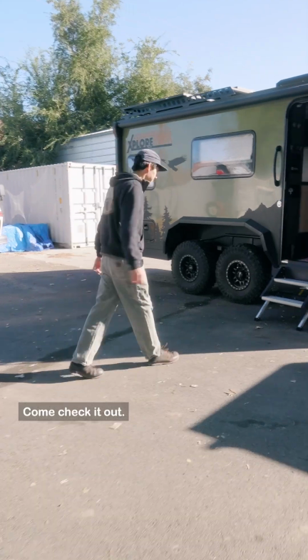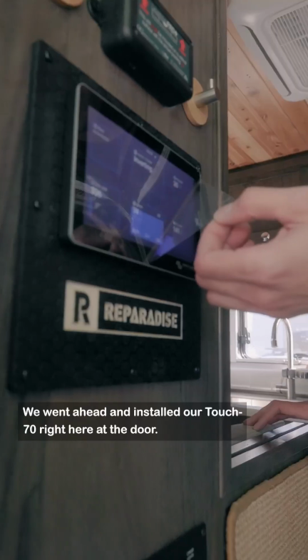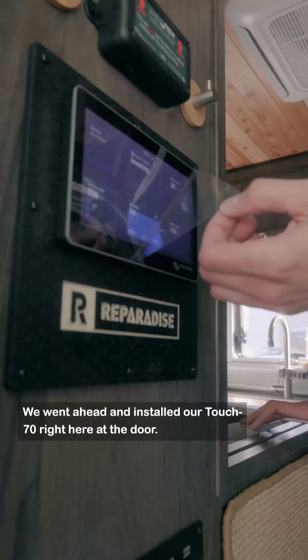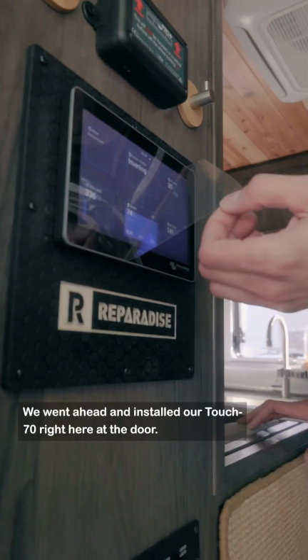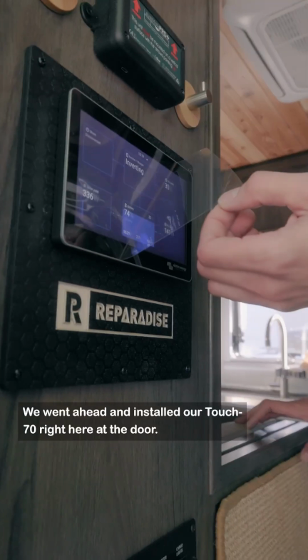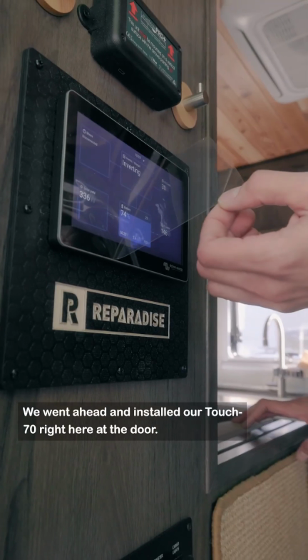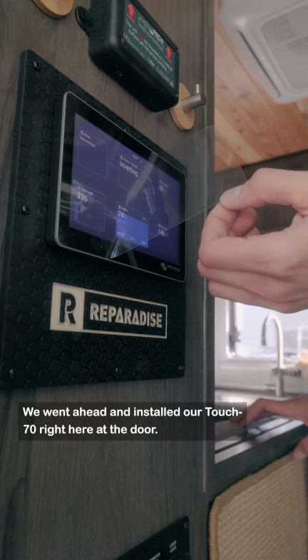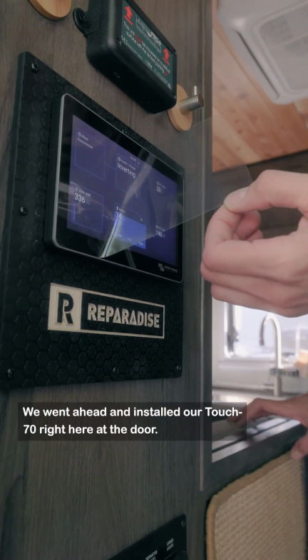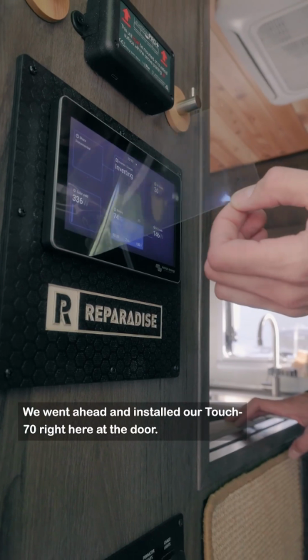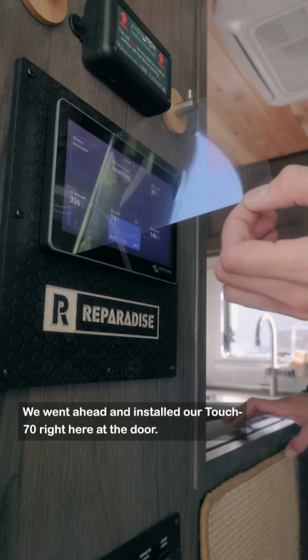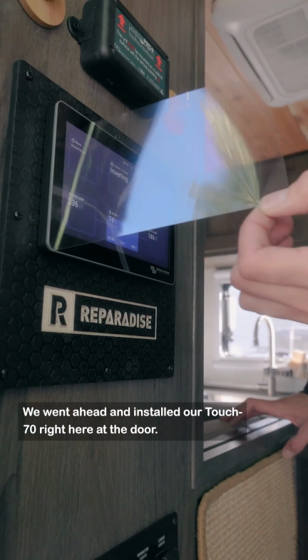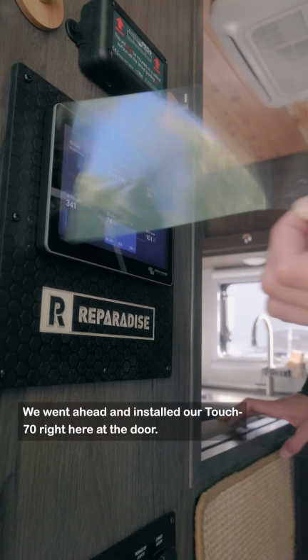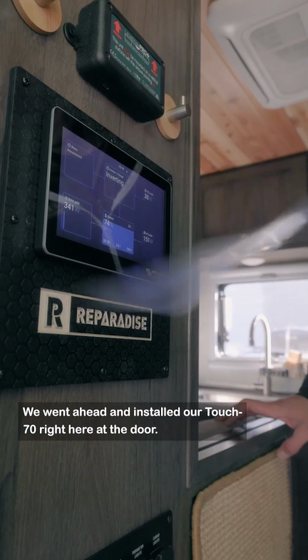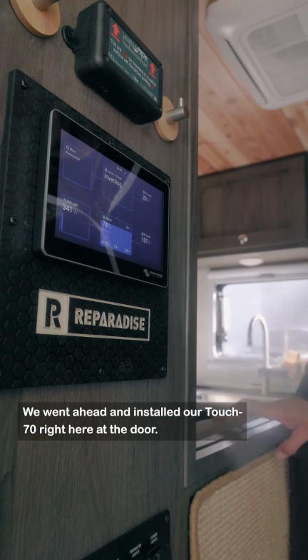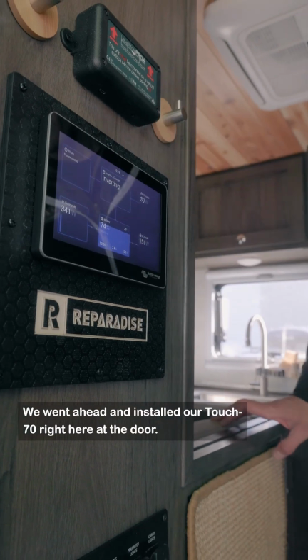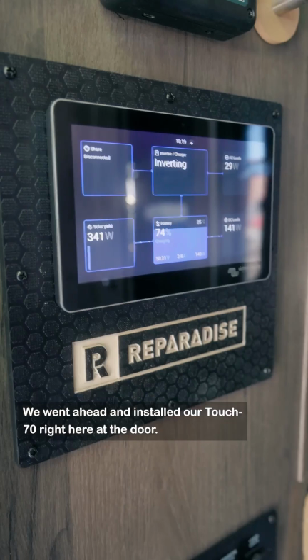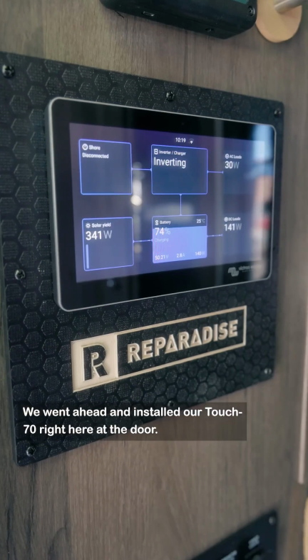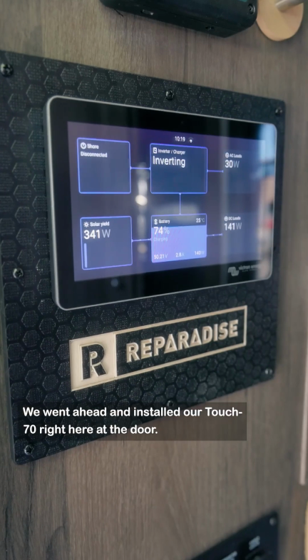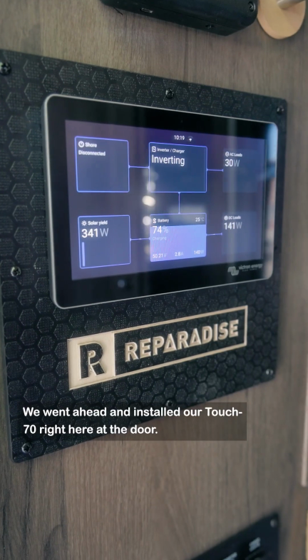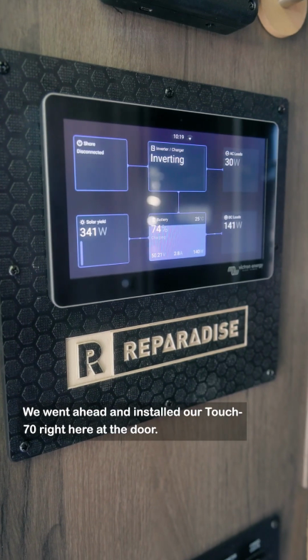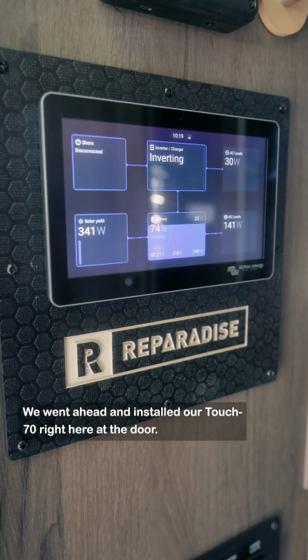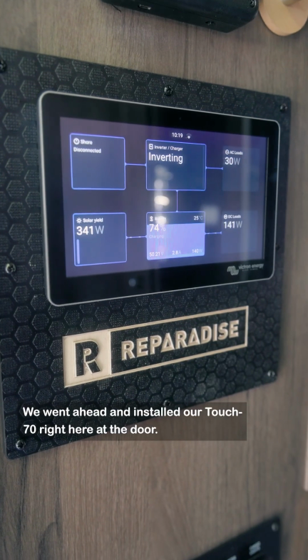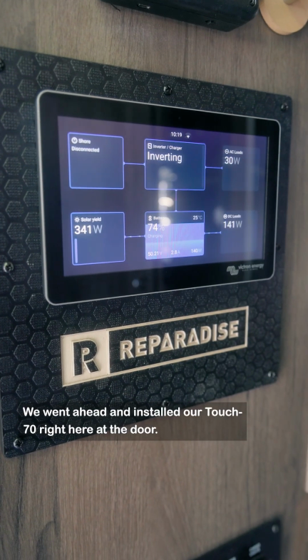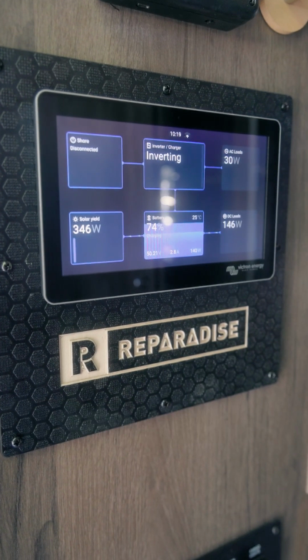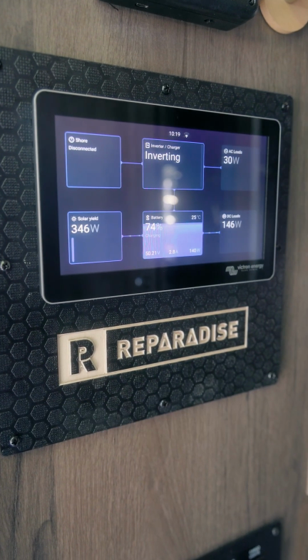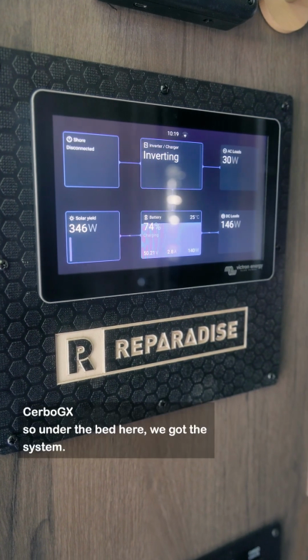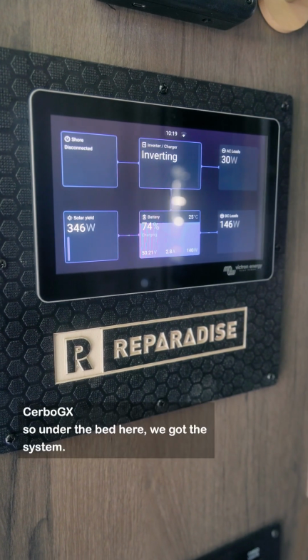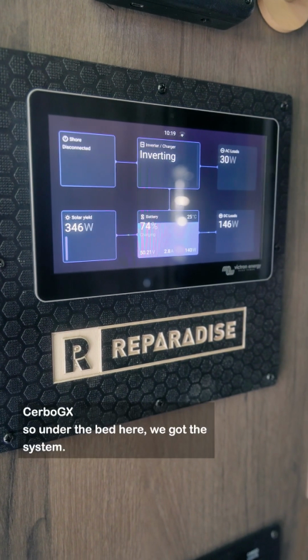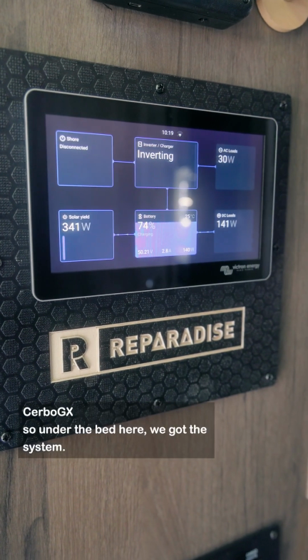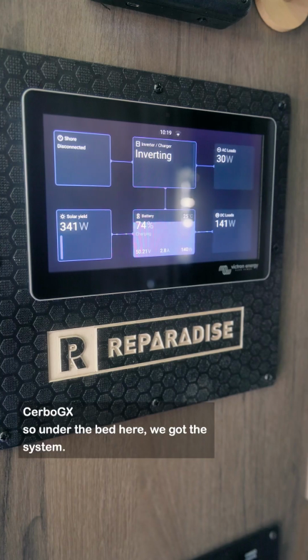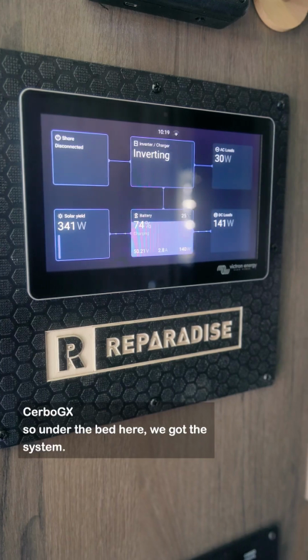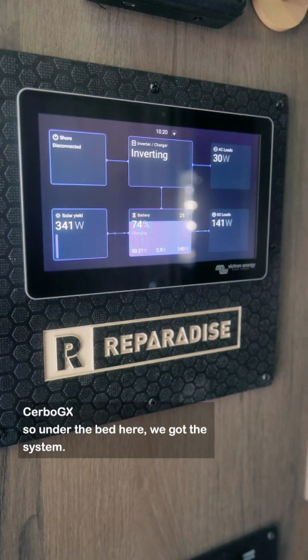We went ahead and installed our Touch 70 right here at the door, and the Servo GX.